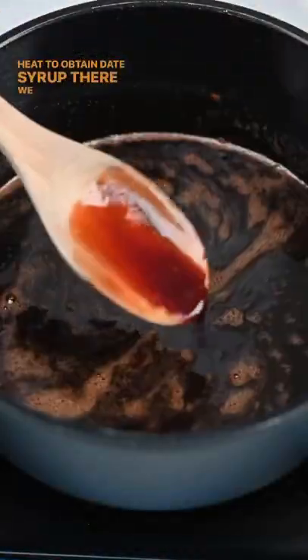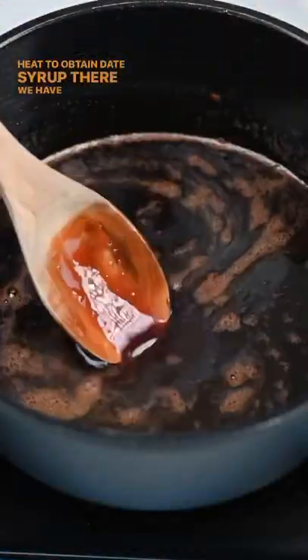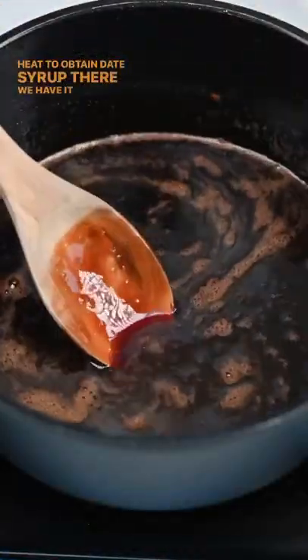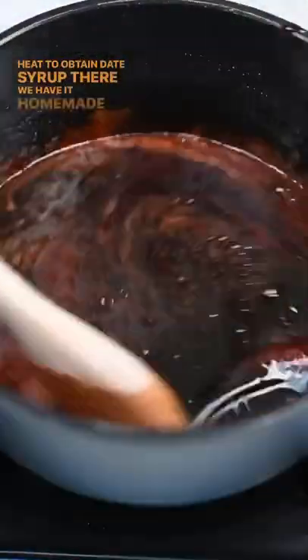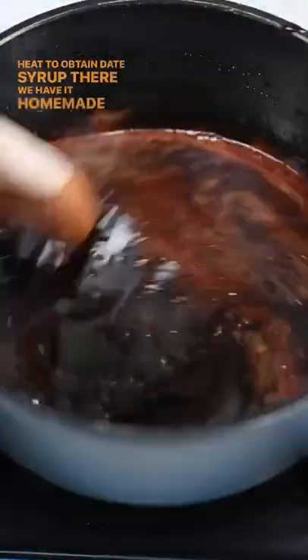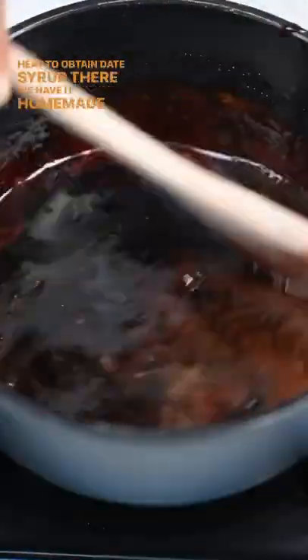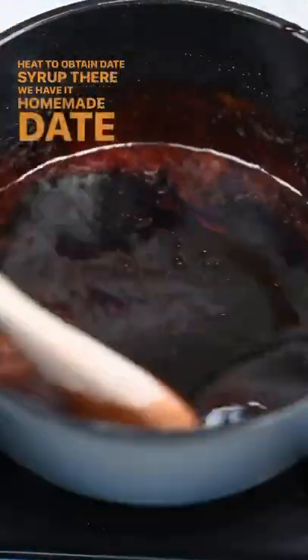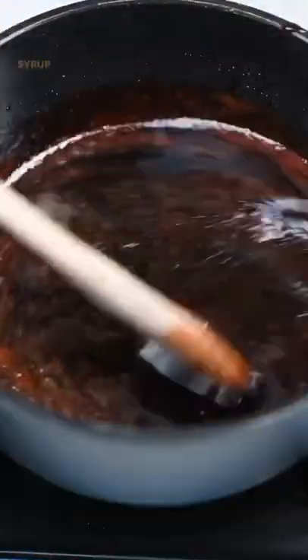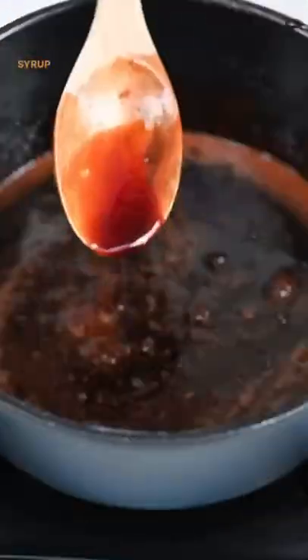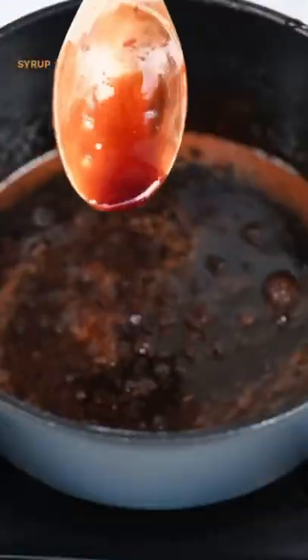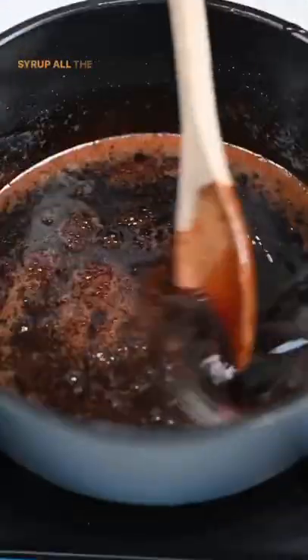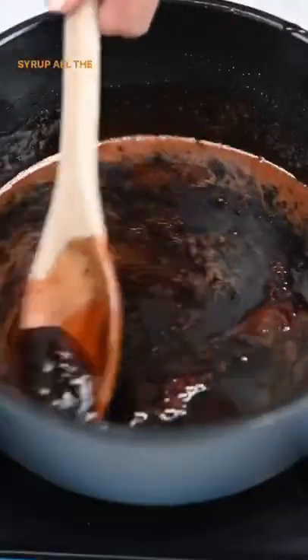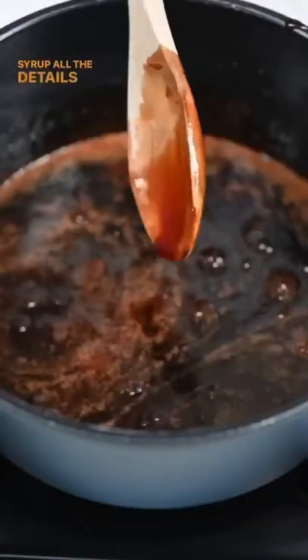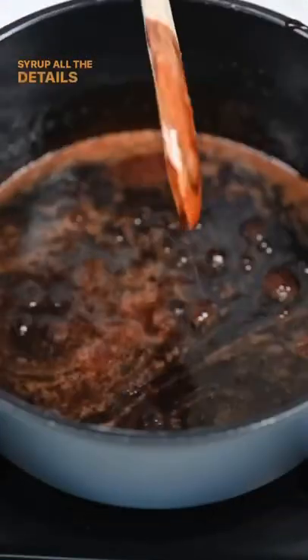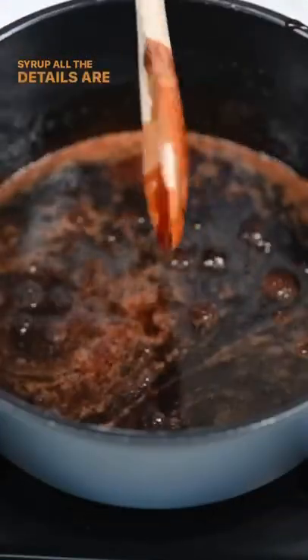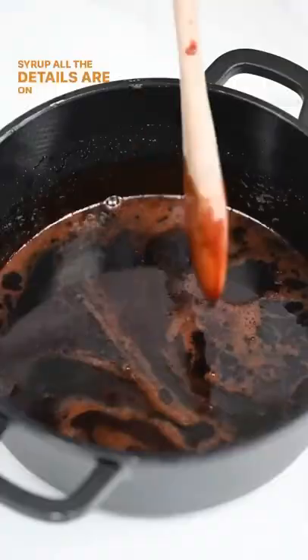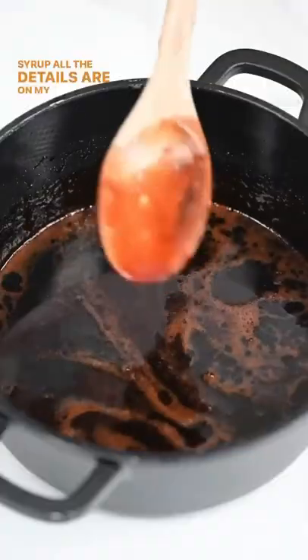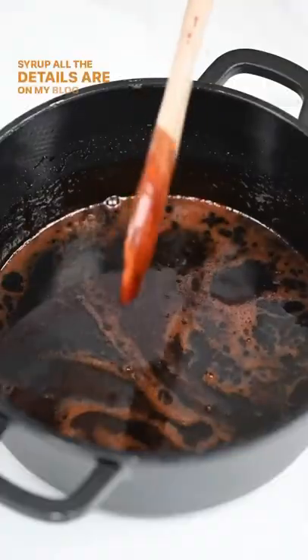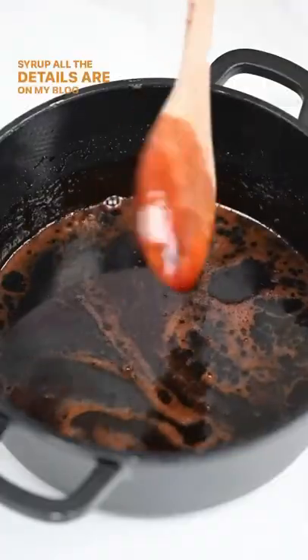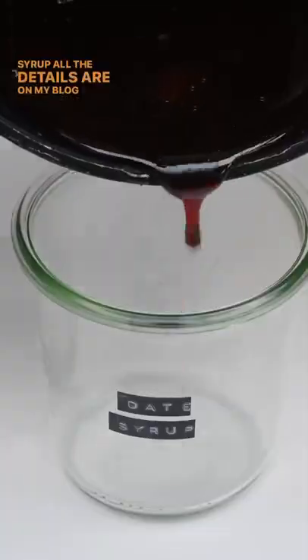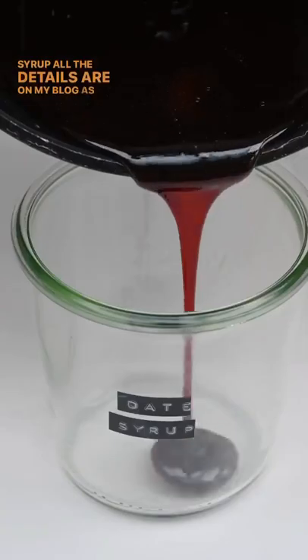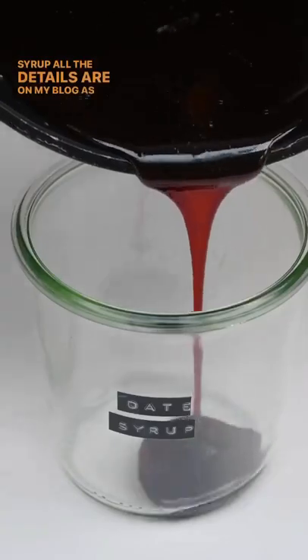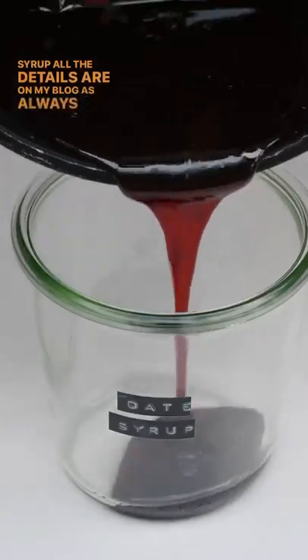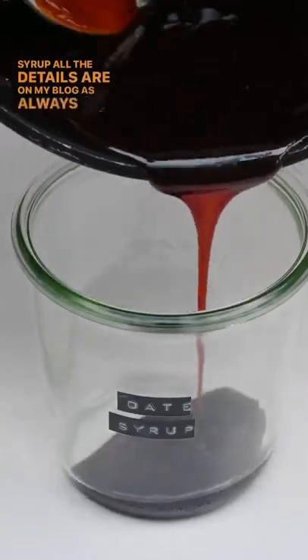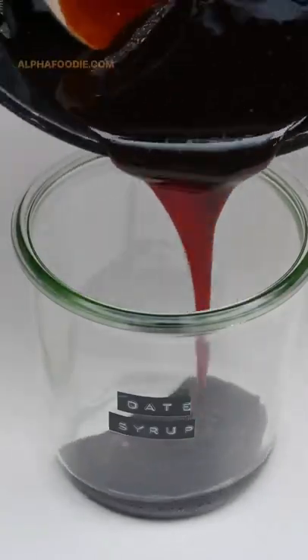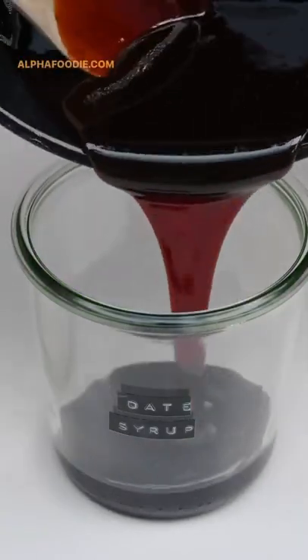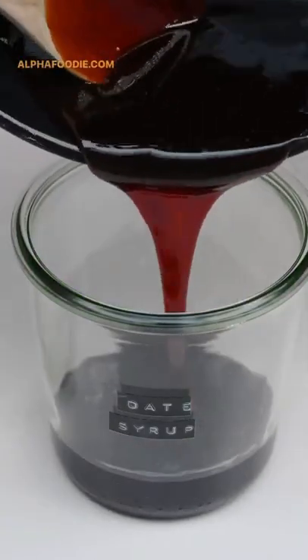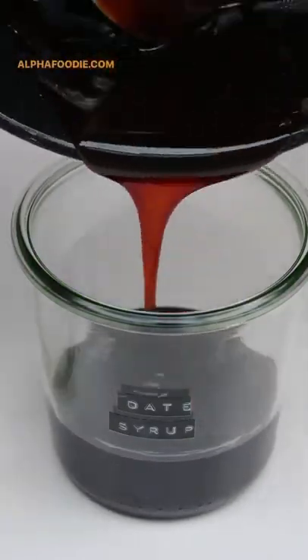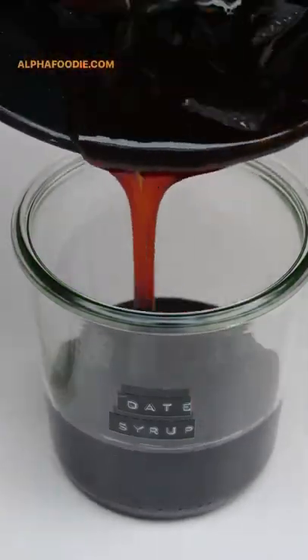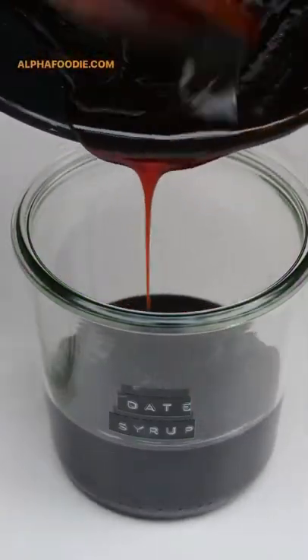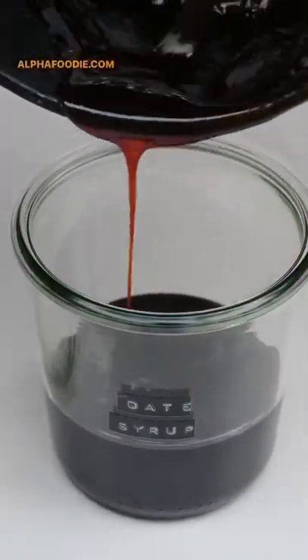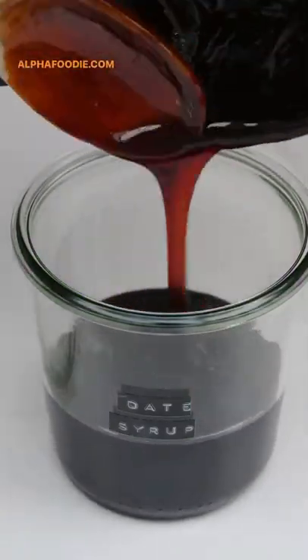There we have it, homemade date syrup. All the details are on my blog, as always, alphafoodie.com.